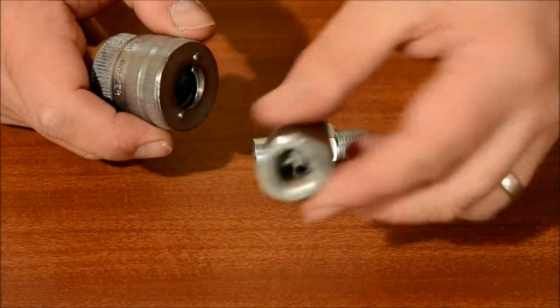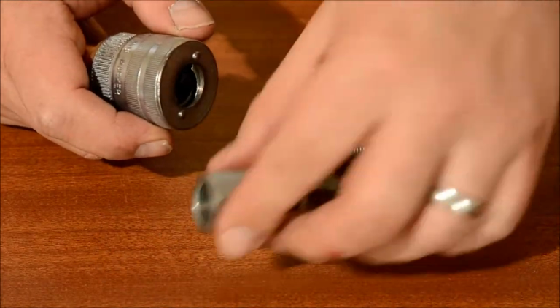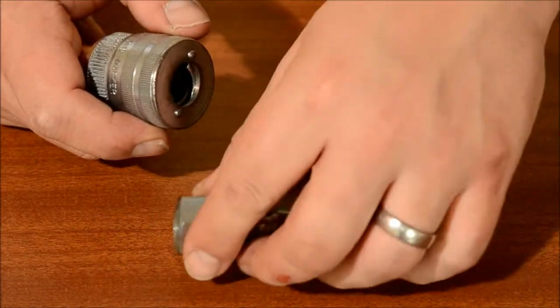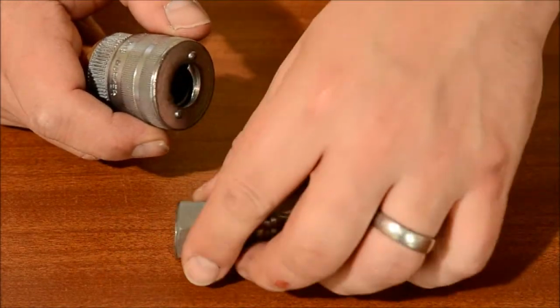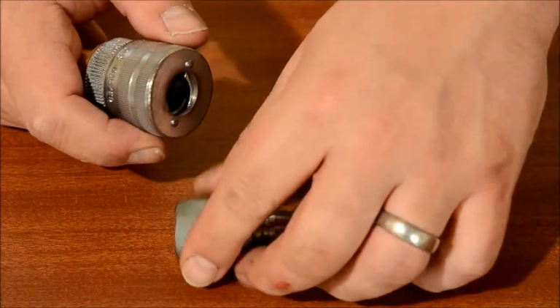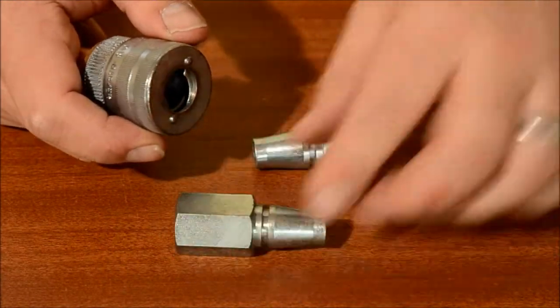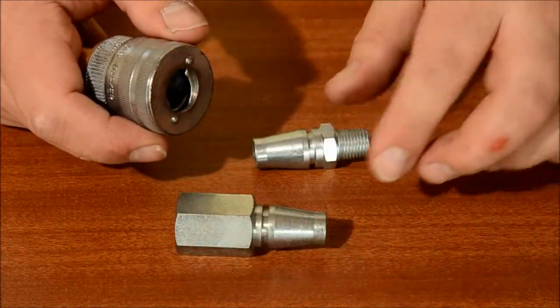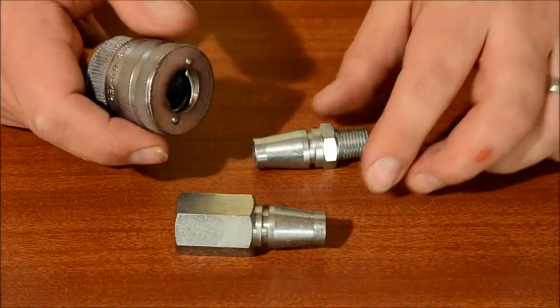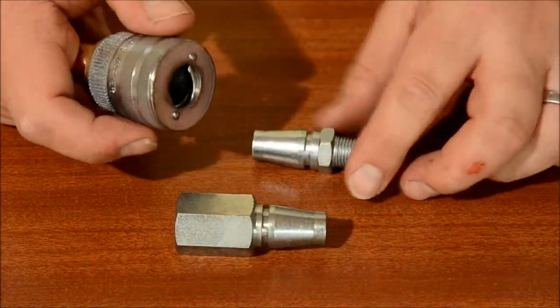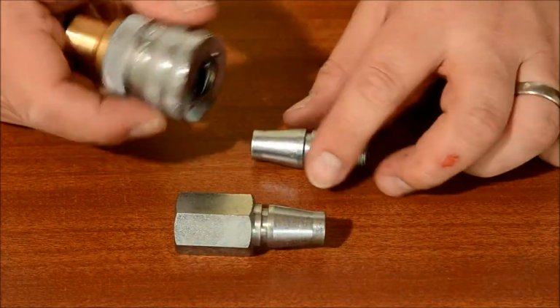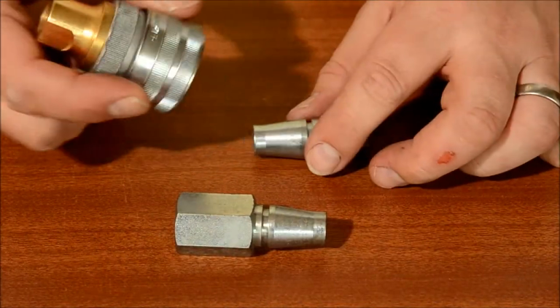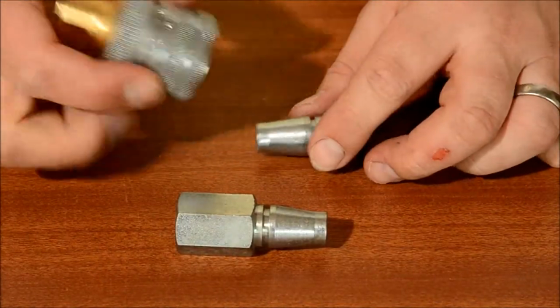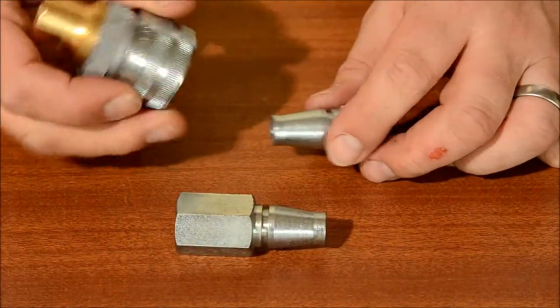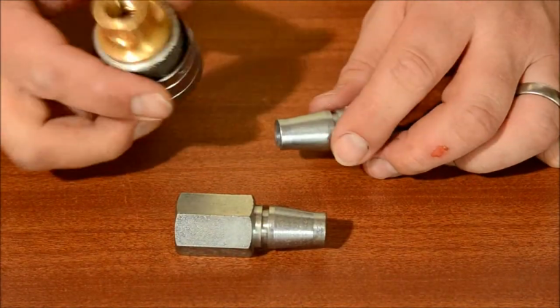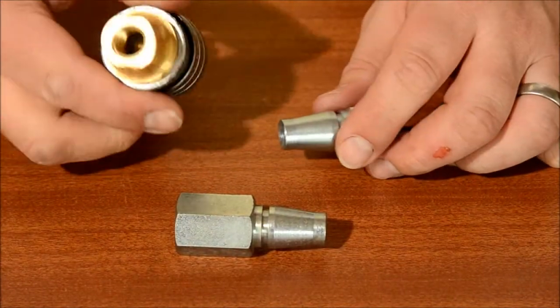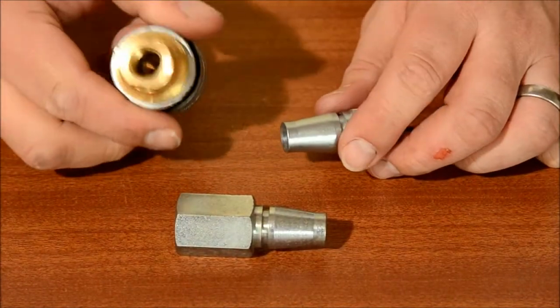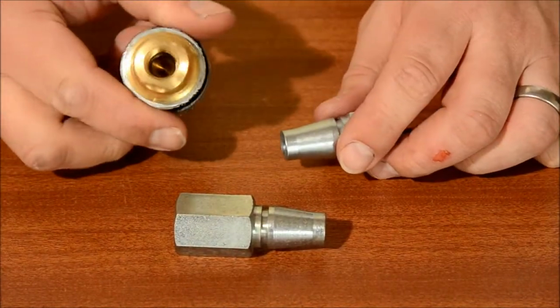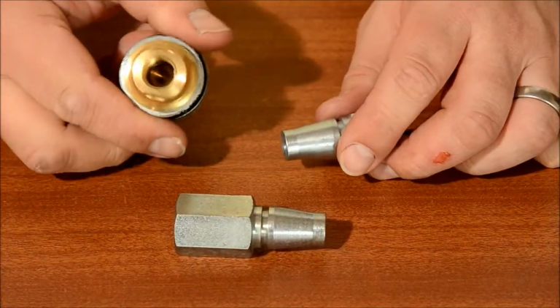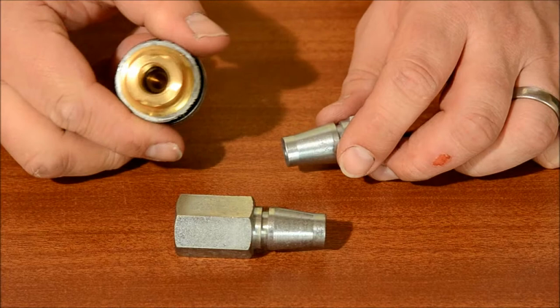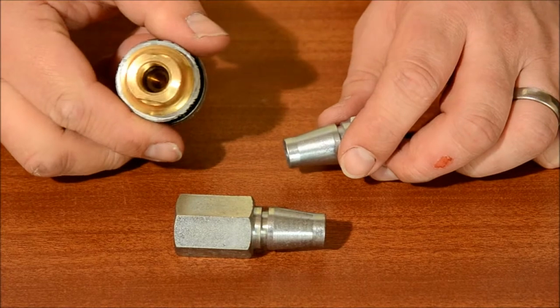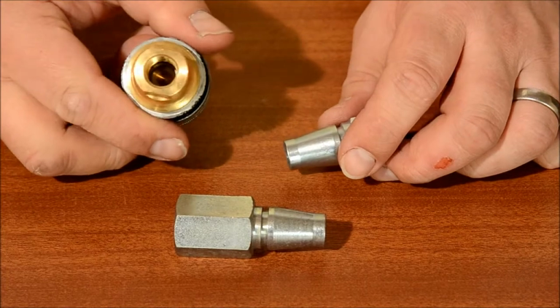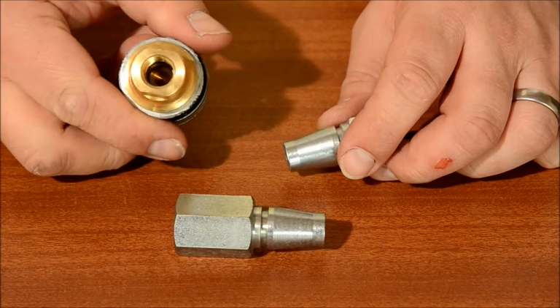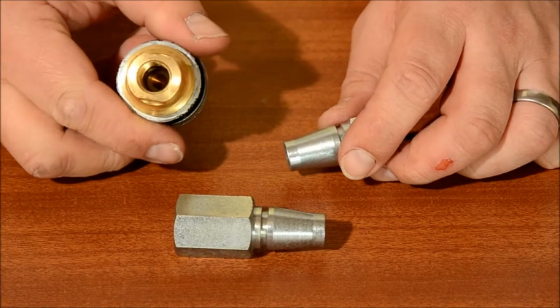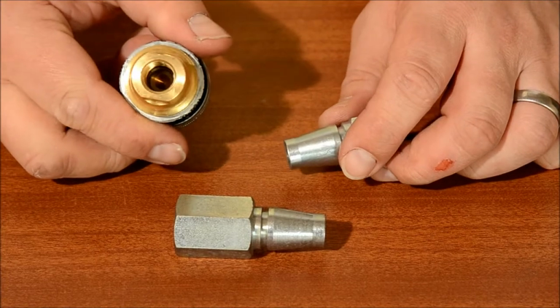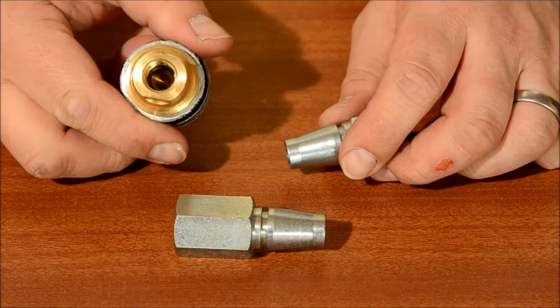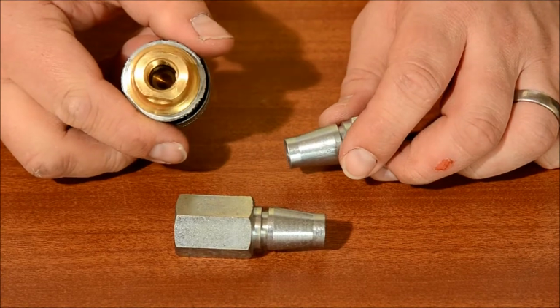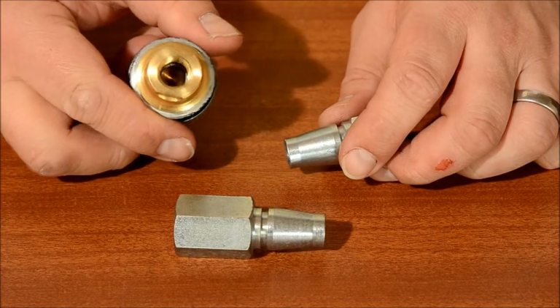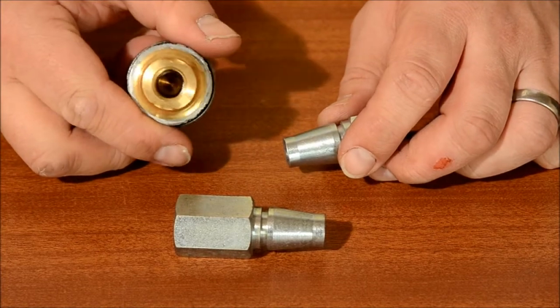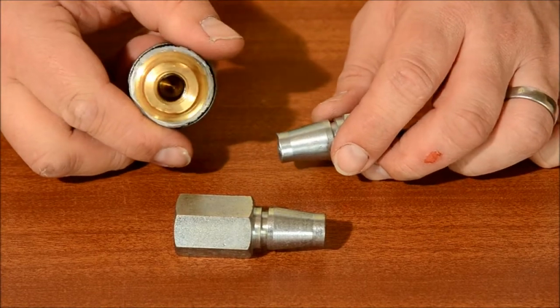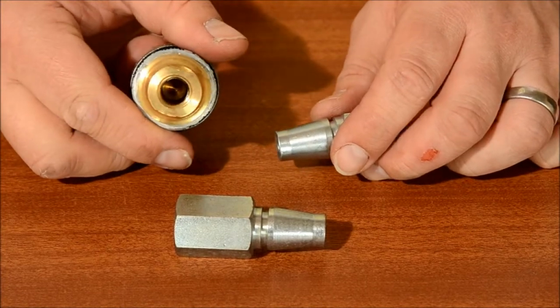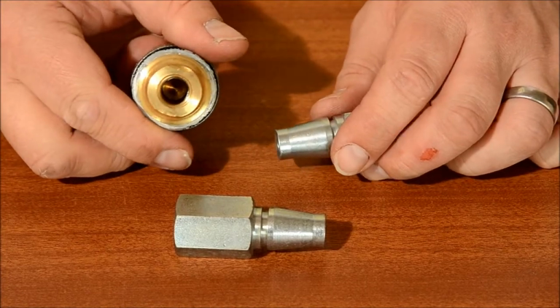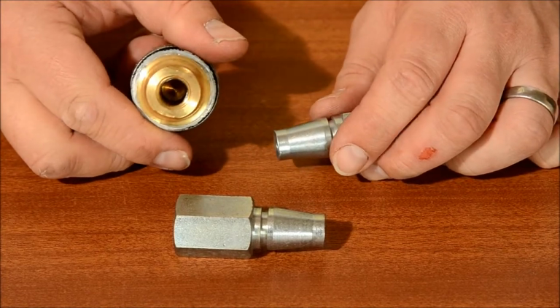The heavy duty coupling can be offered with a female thread only, sizes 3/8 to 3.25 inch BSP.